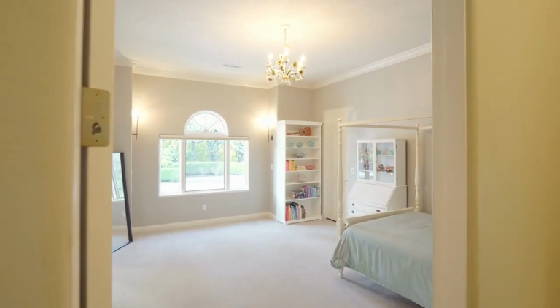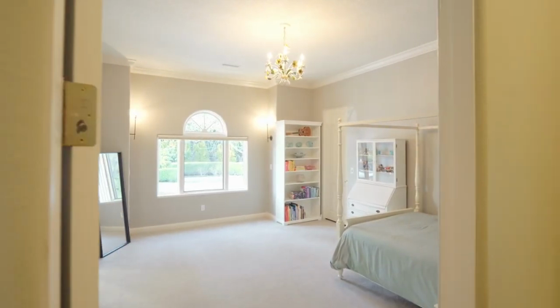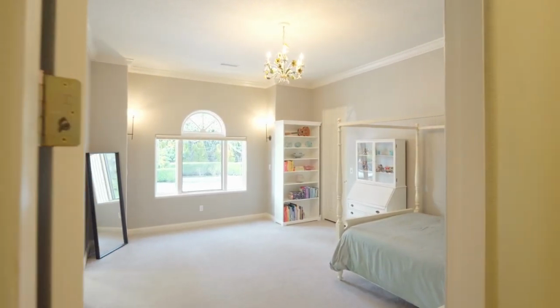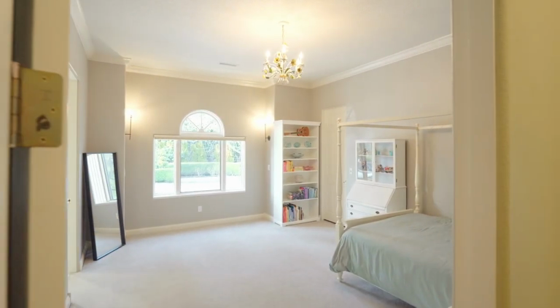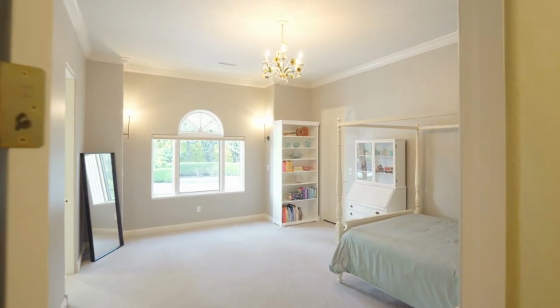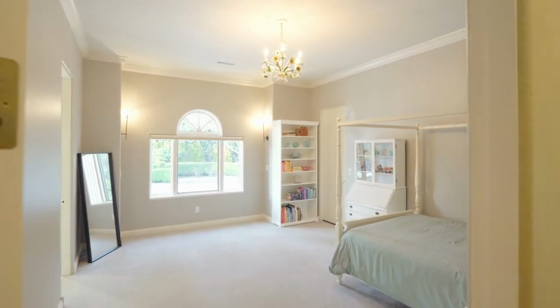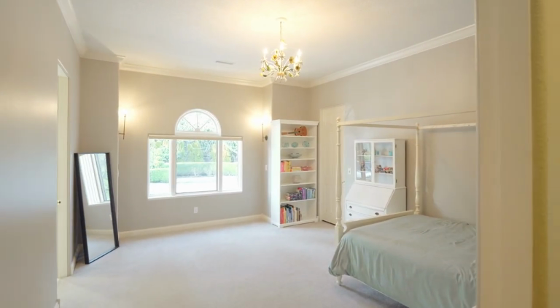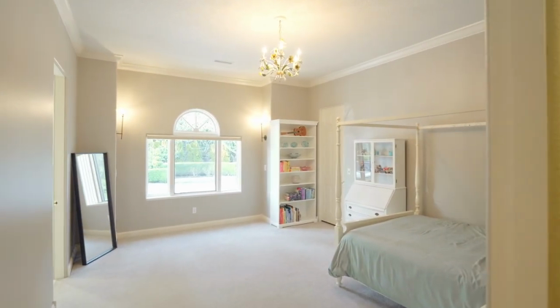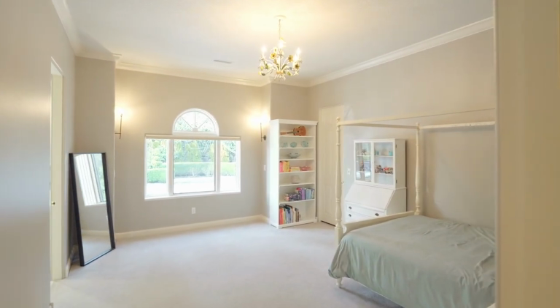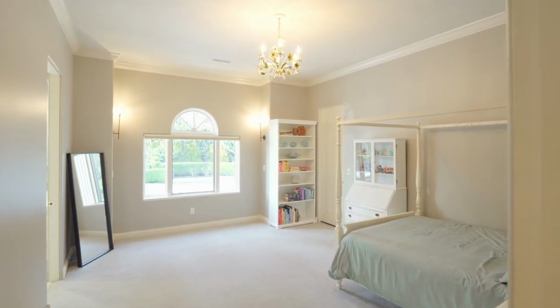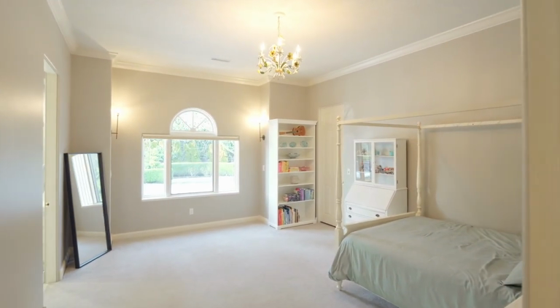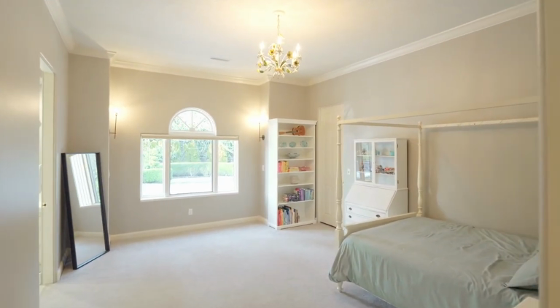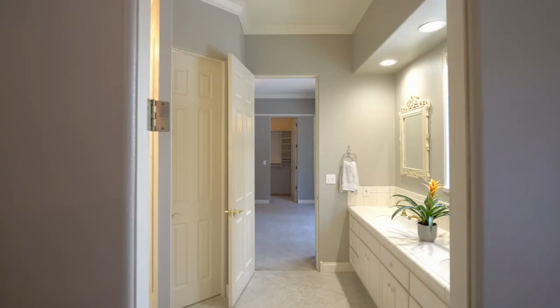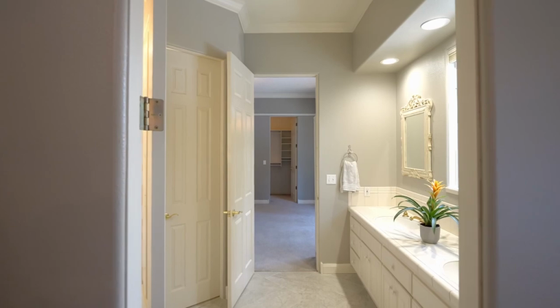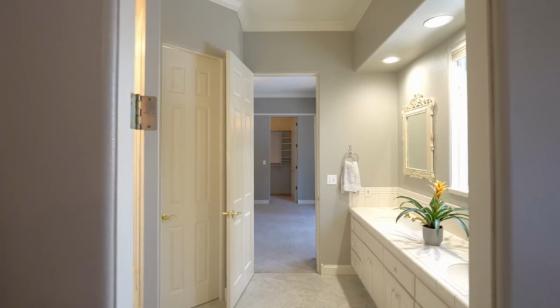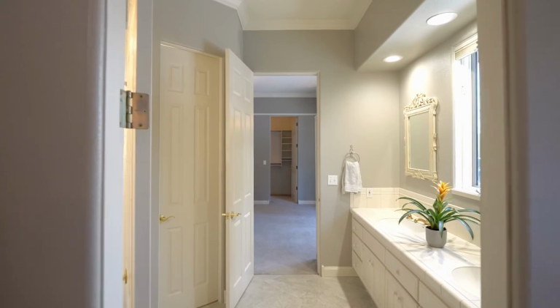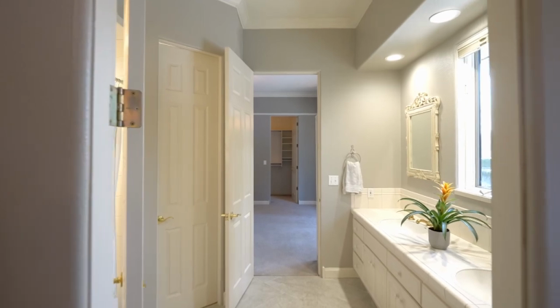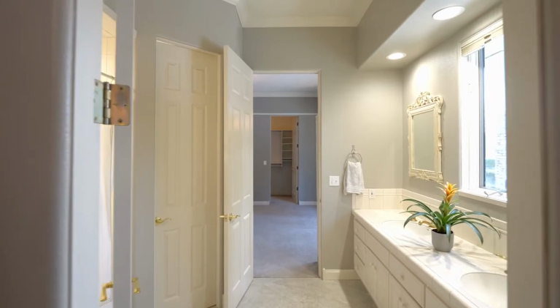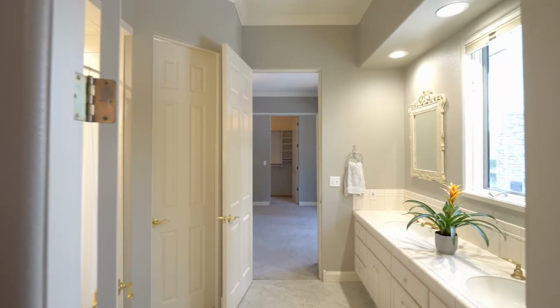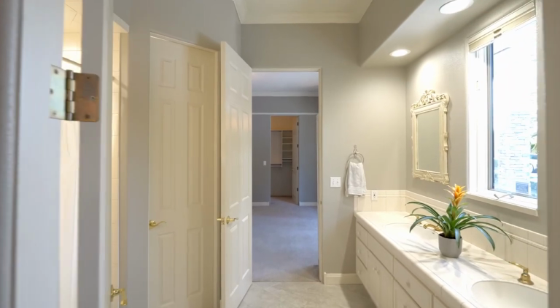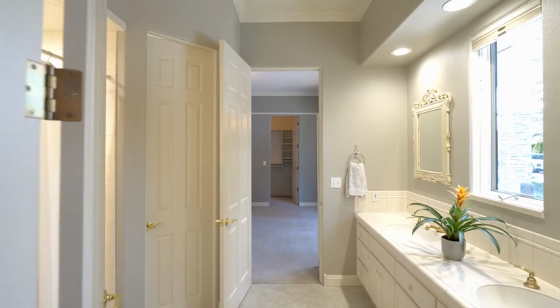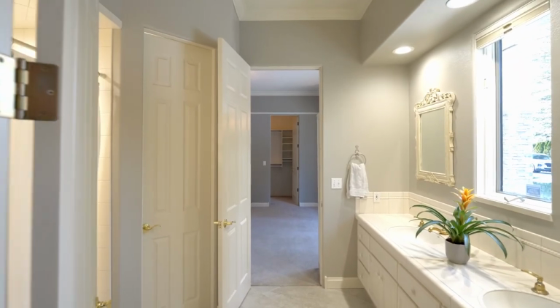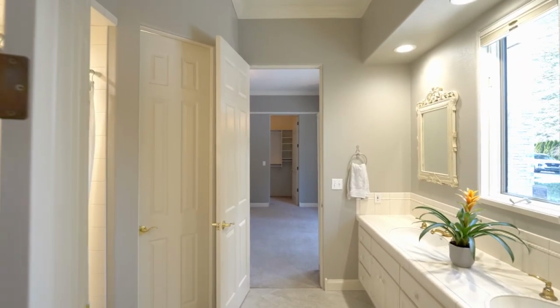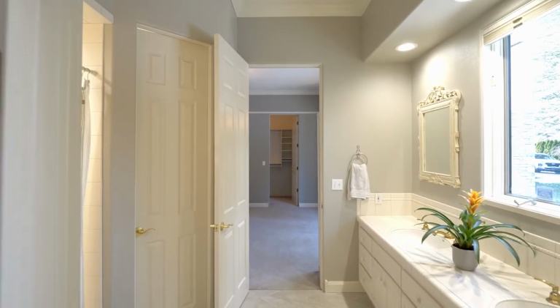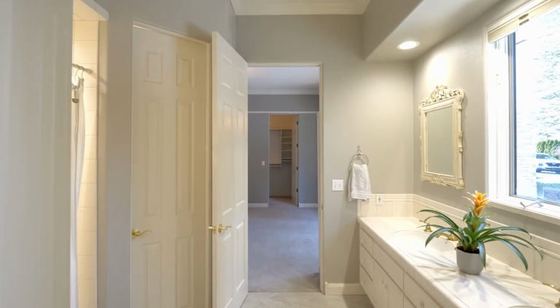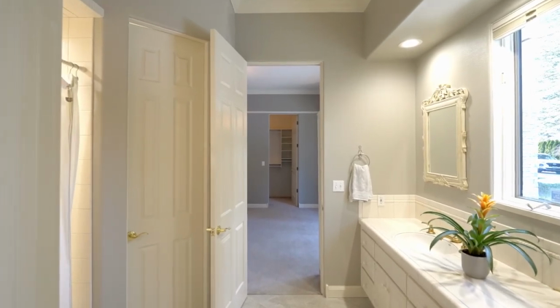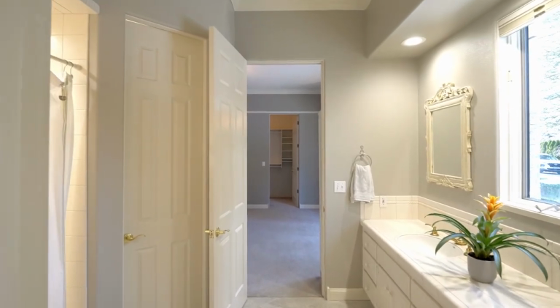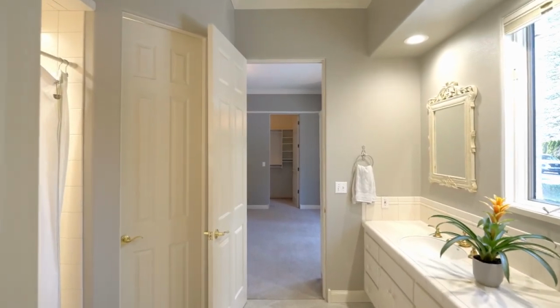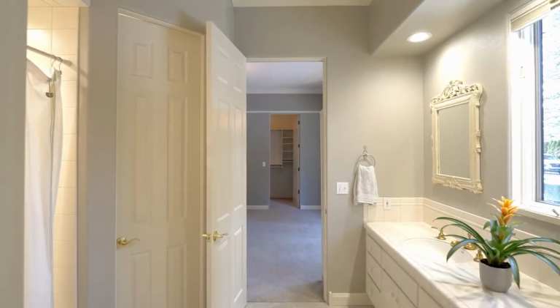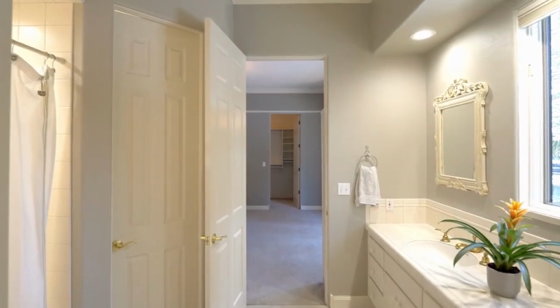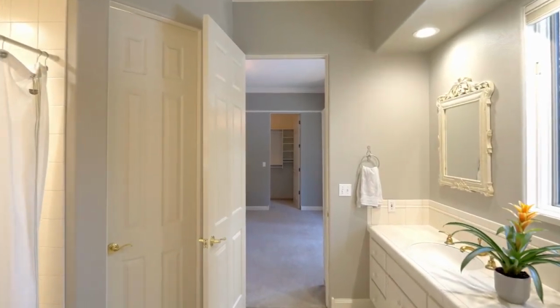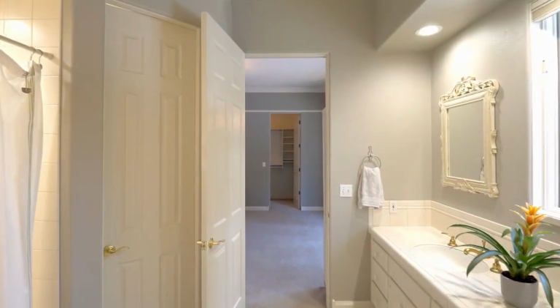You'll find two more spacious bedrooms on this main level, with a shared full bath.